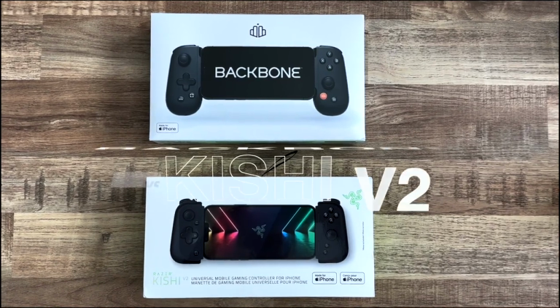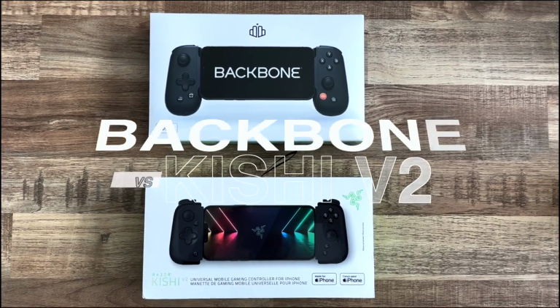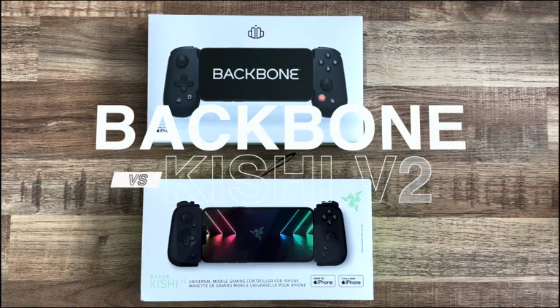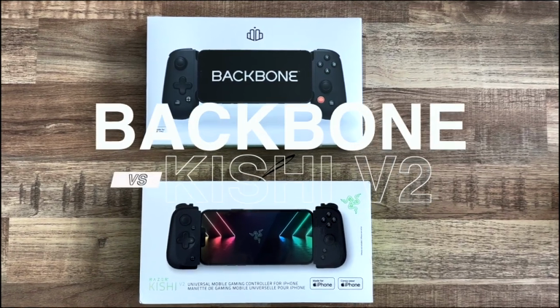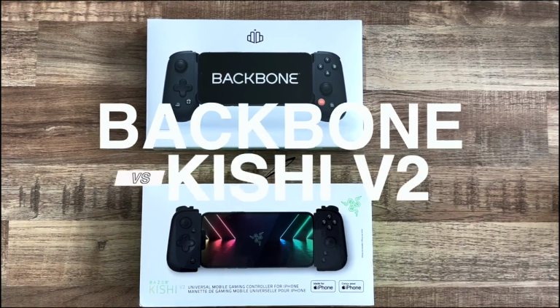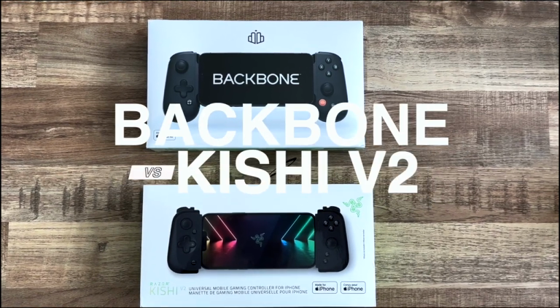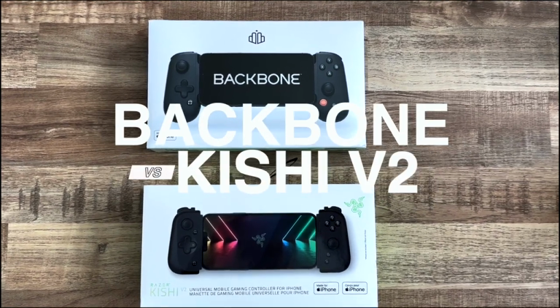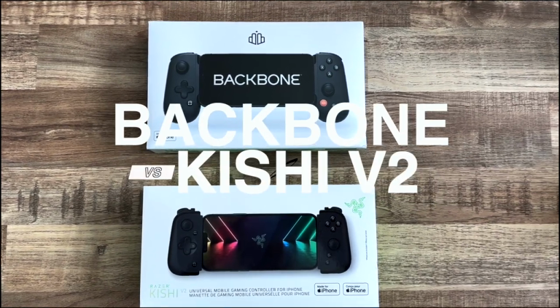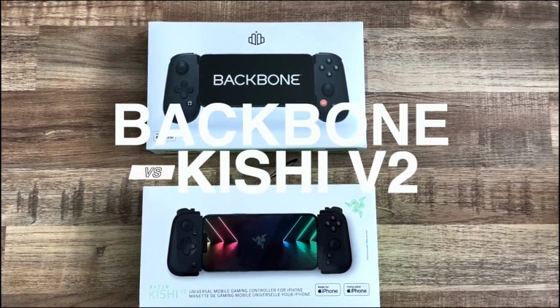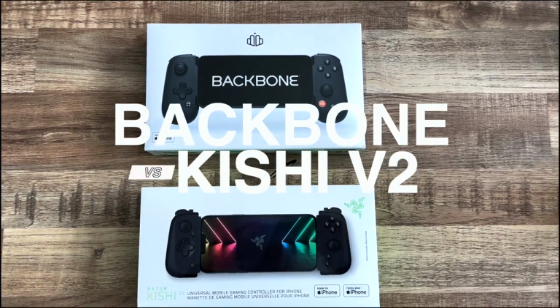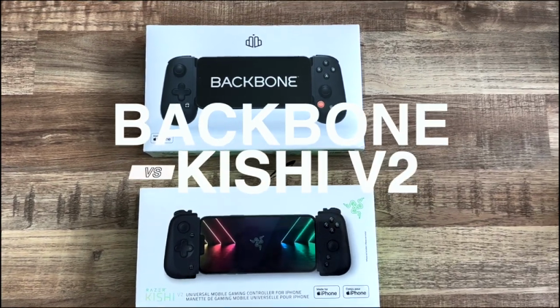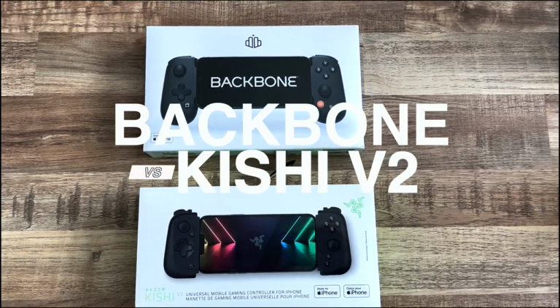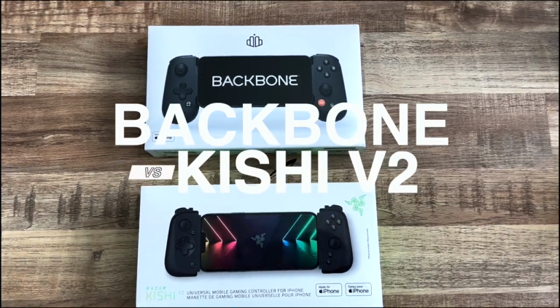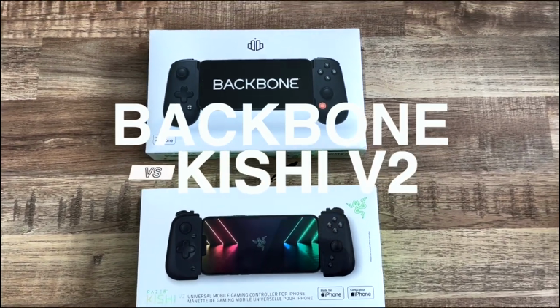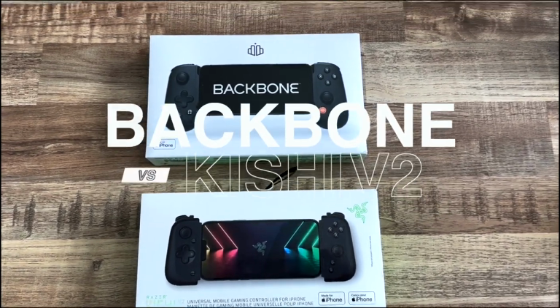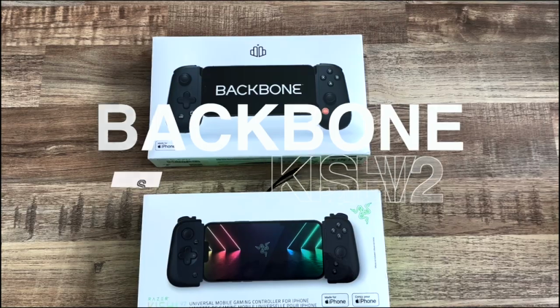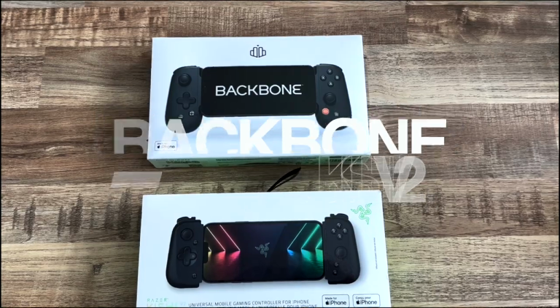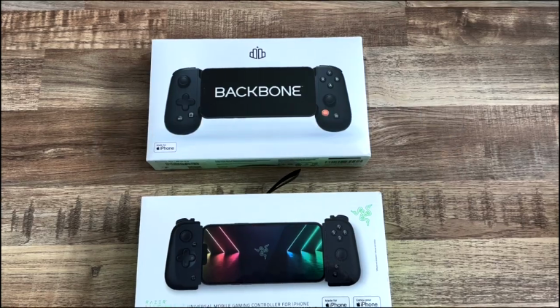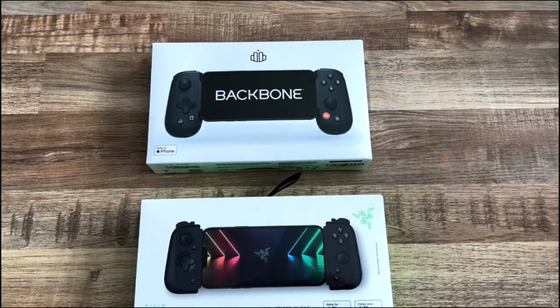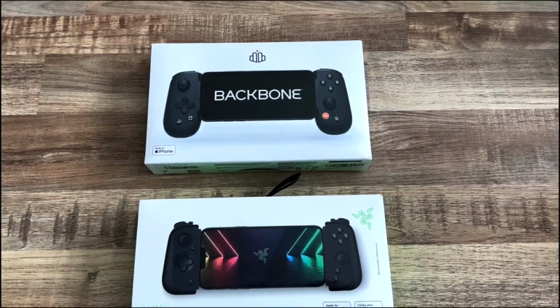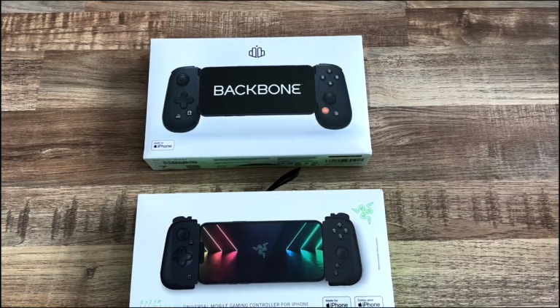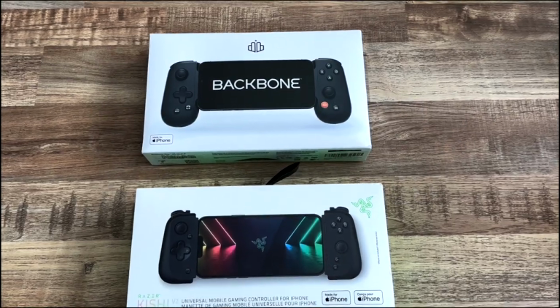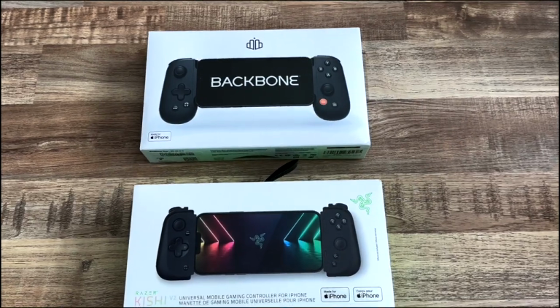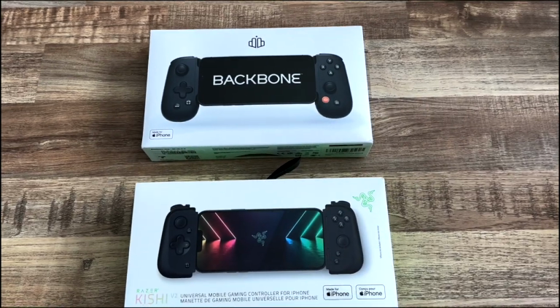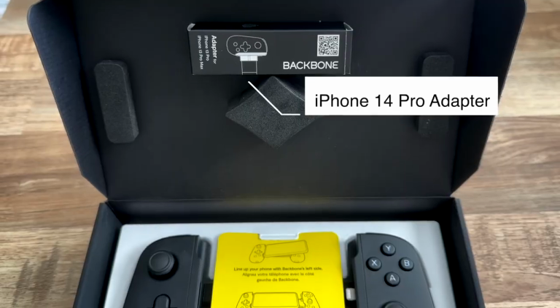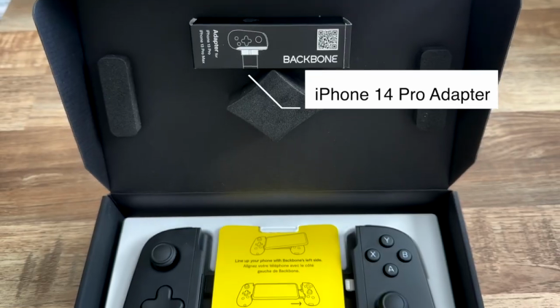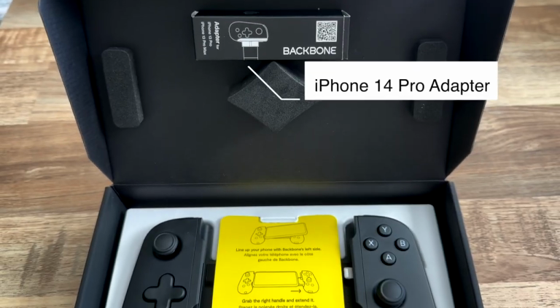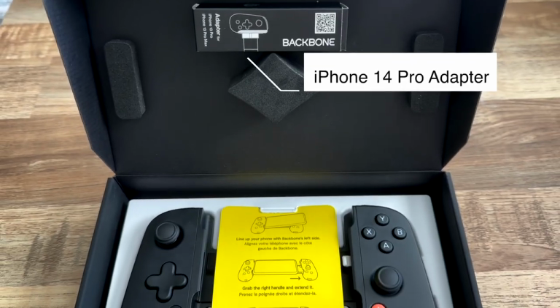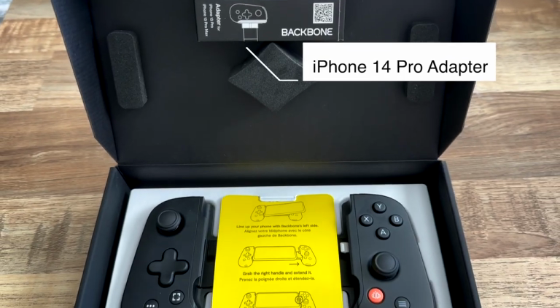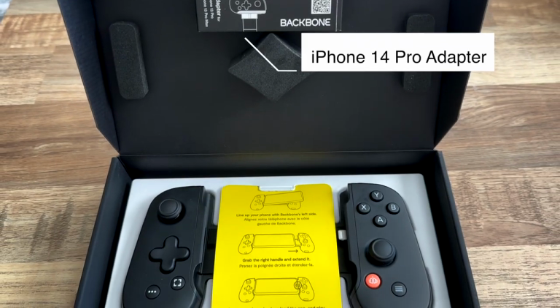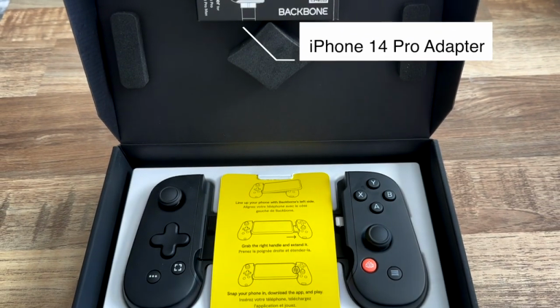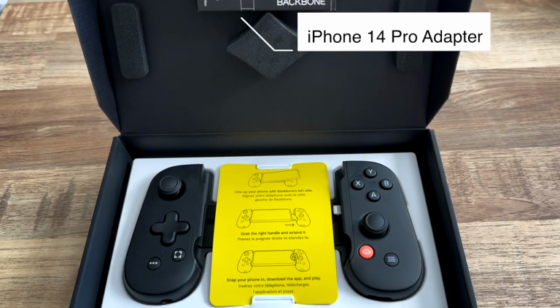Backbone versus Razer Kishi 2 — which is the best iPhone controller for 2023? I'm about to find out.